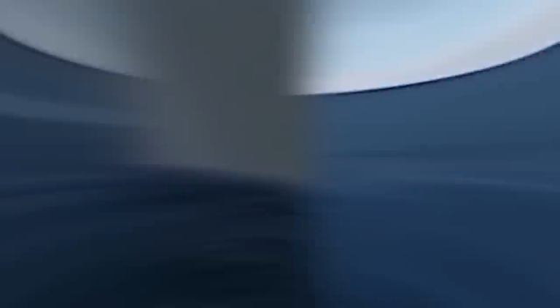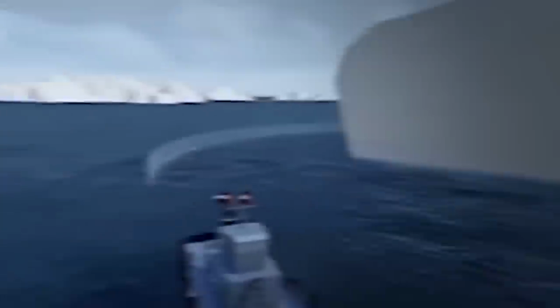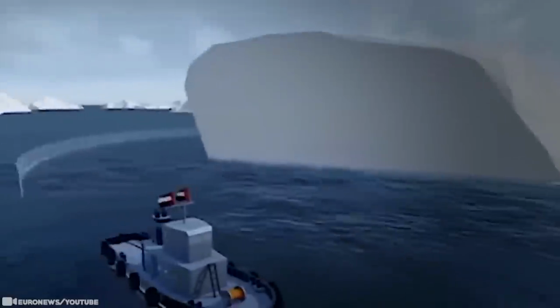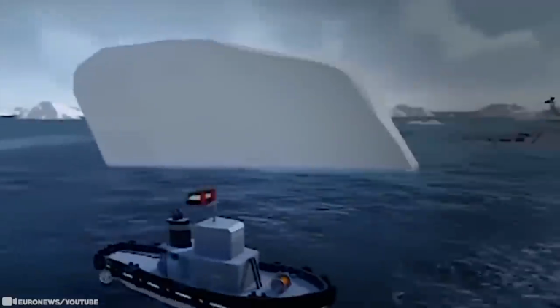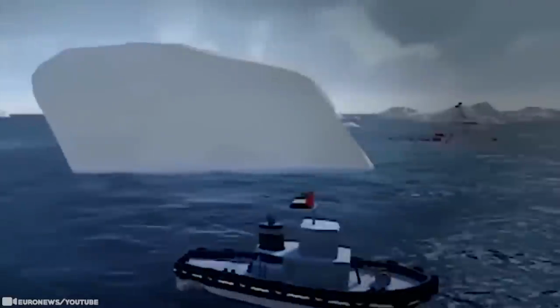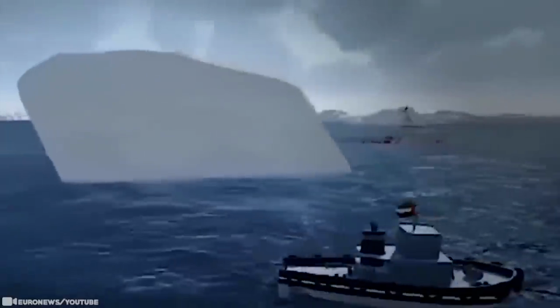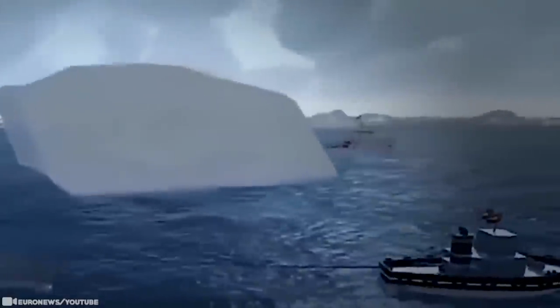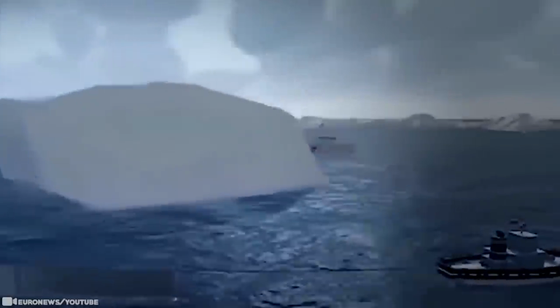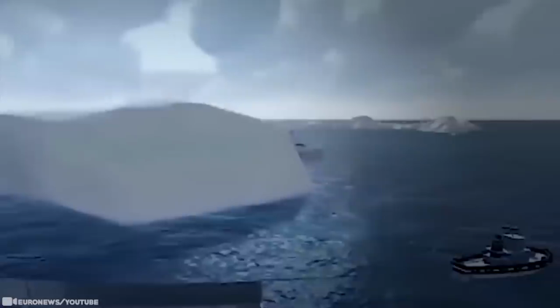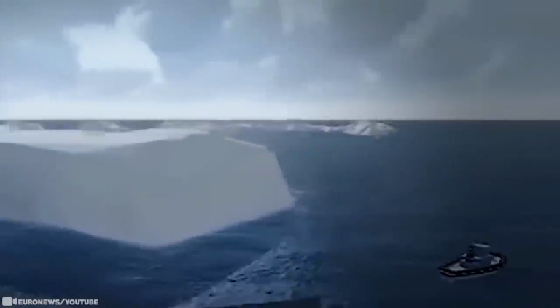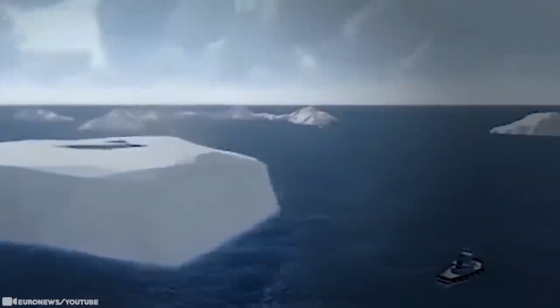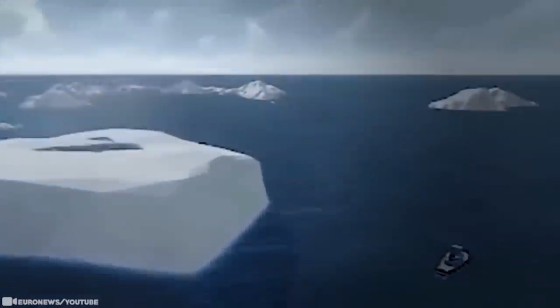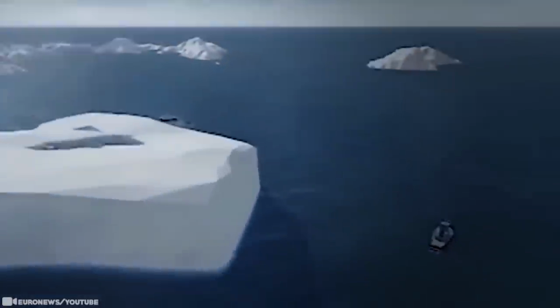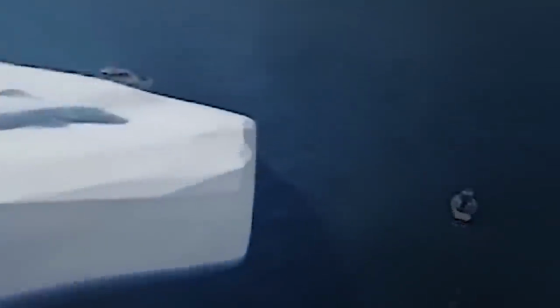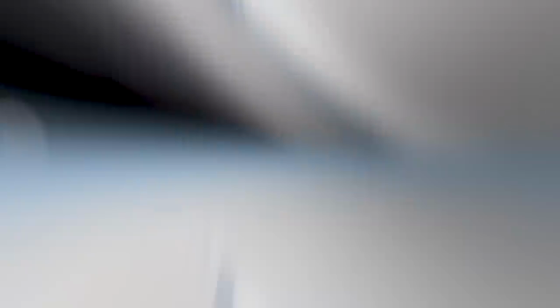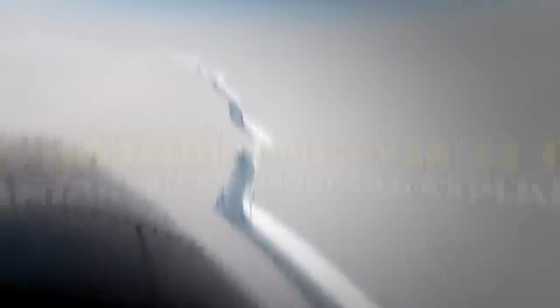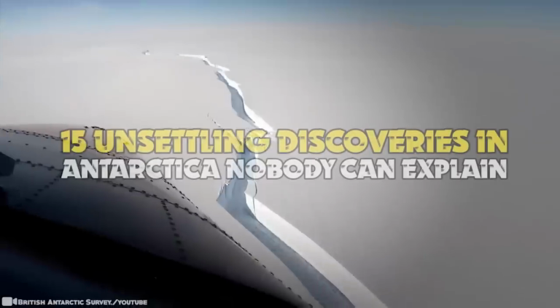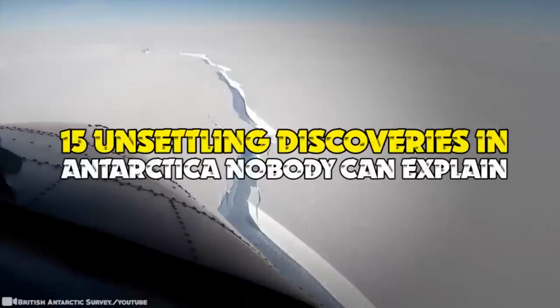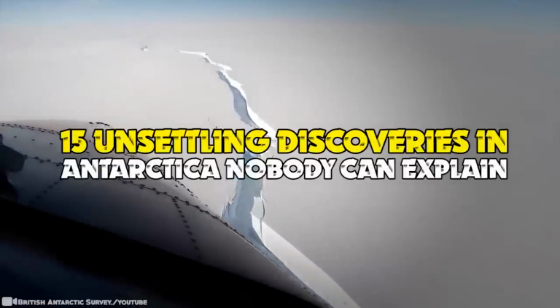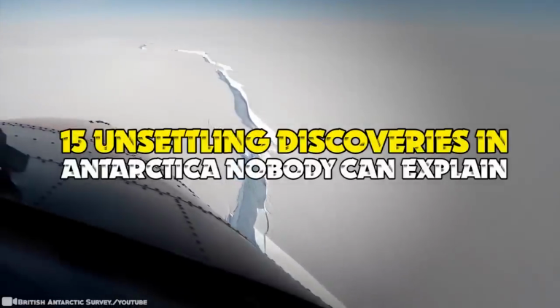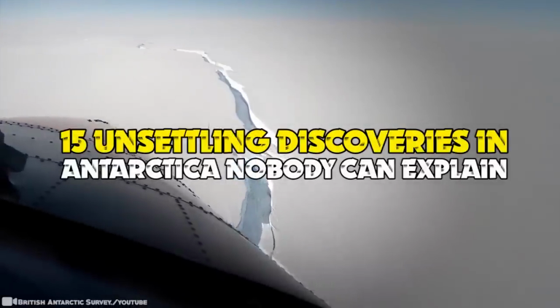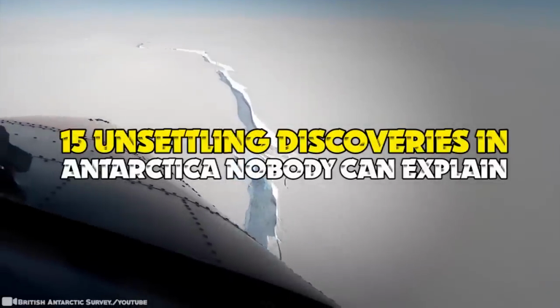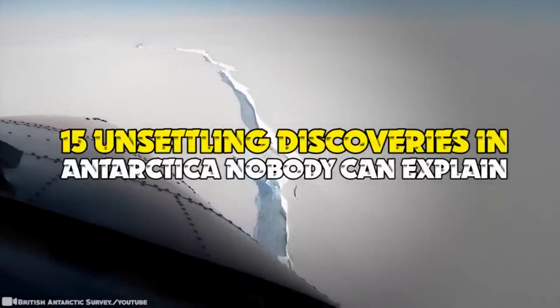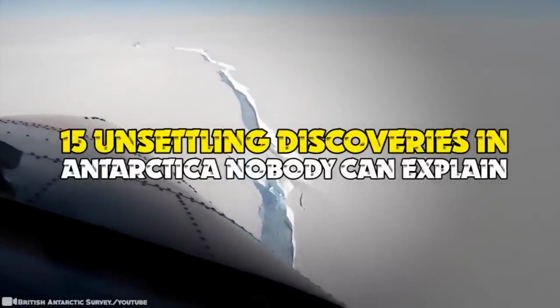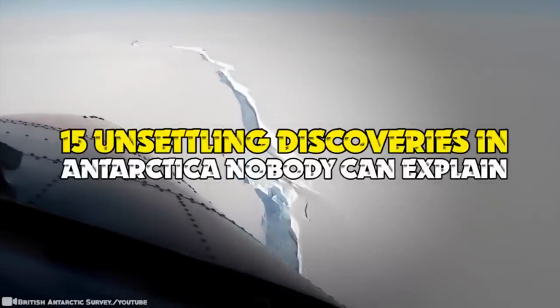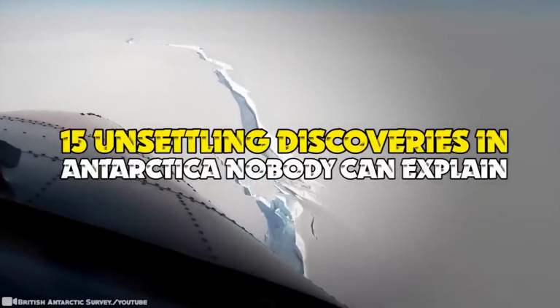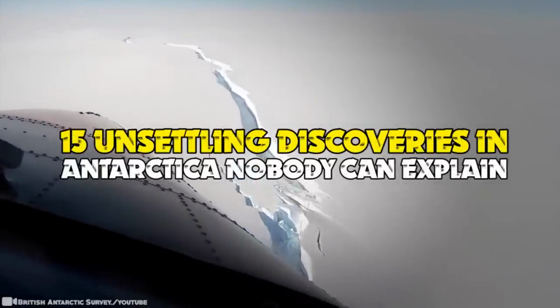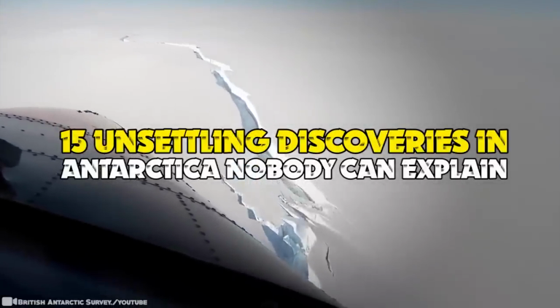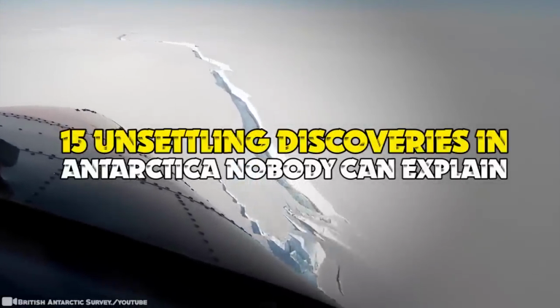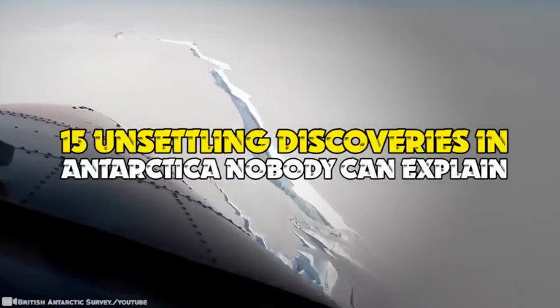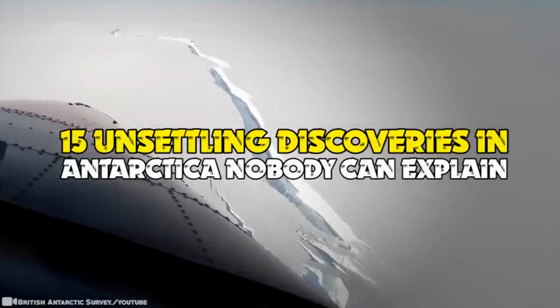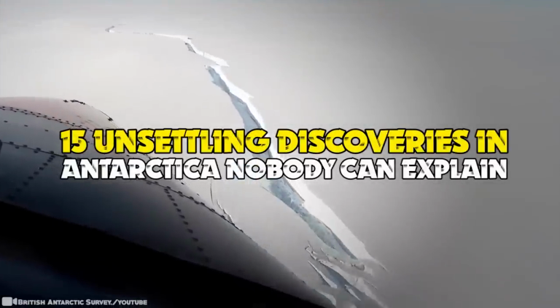But you might want to see these videos before you make your decision. 15 Unsettling Discoveries in Antarctica Nobody Can Explain.